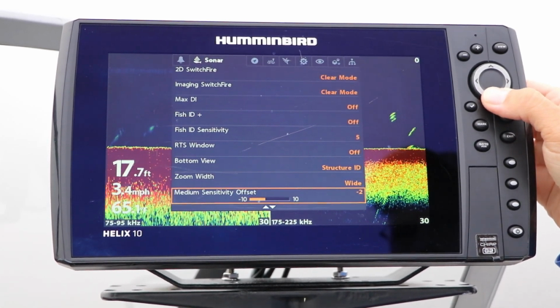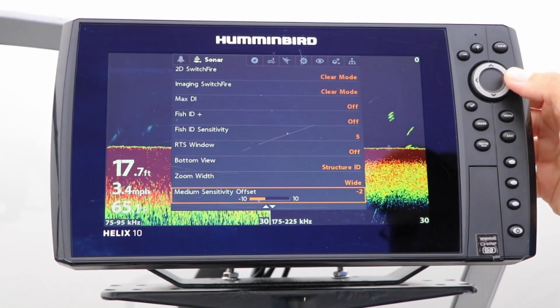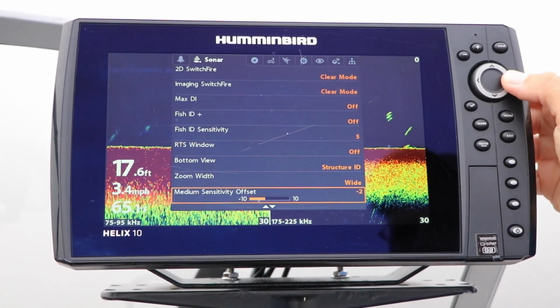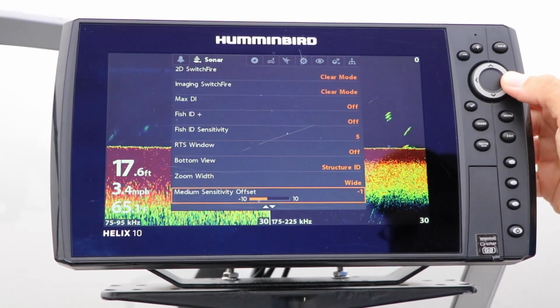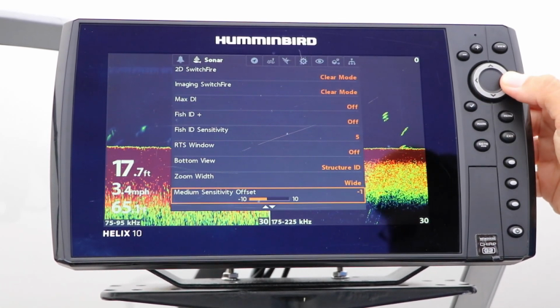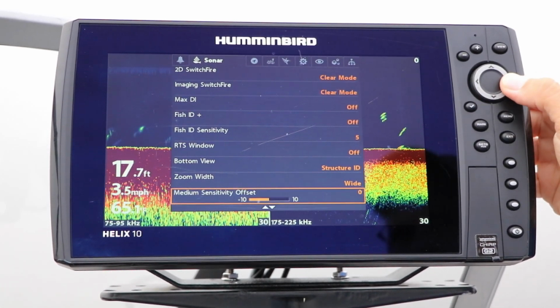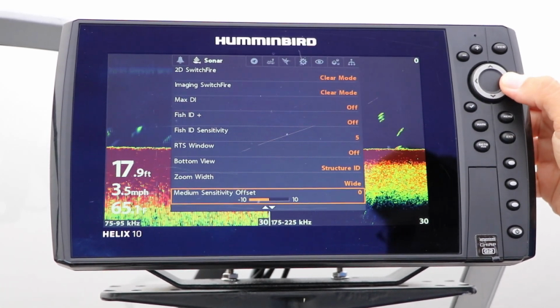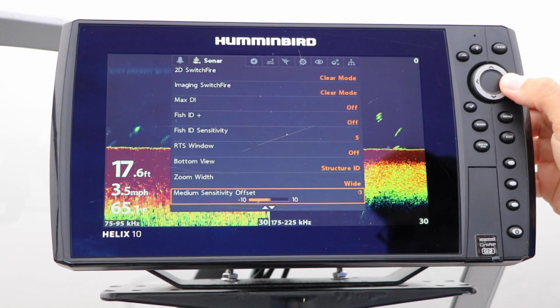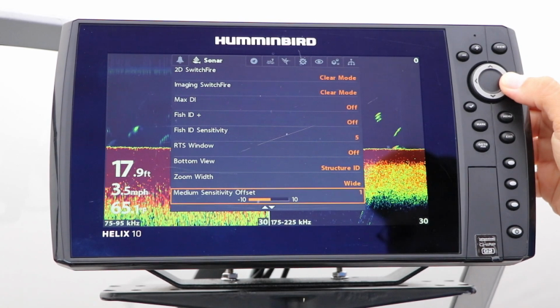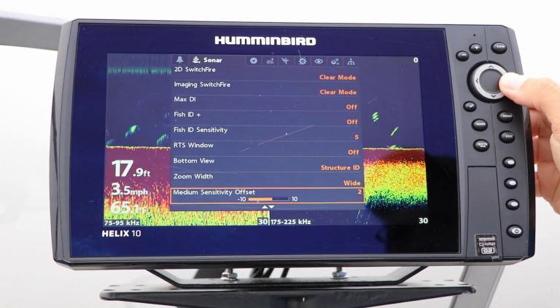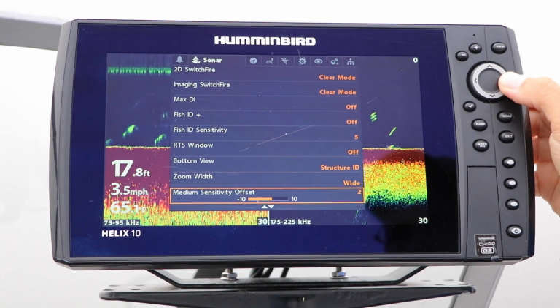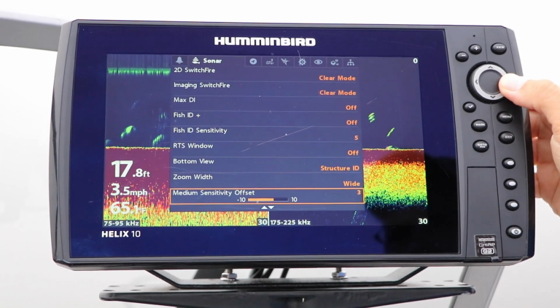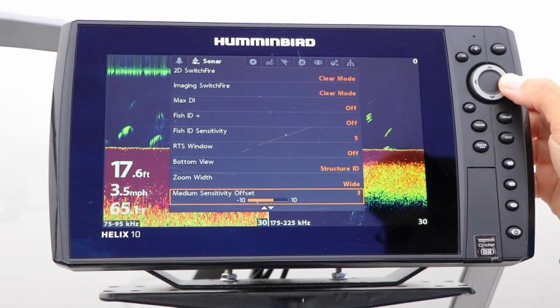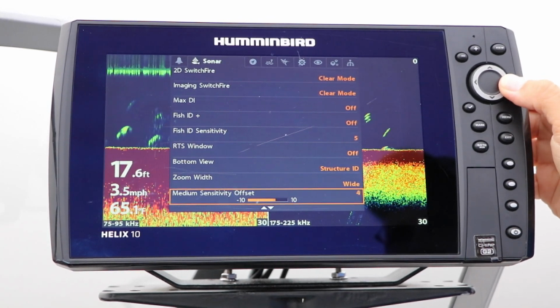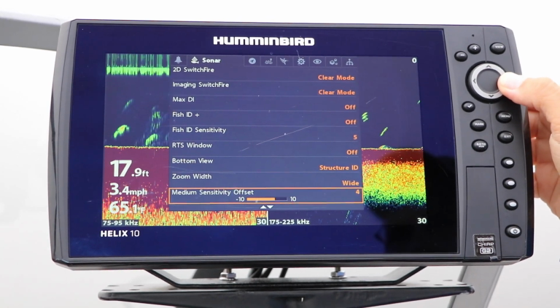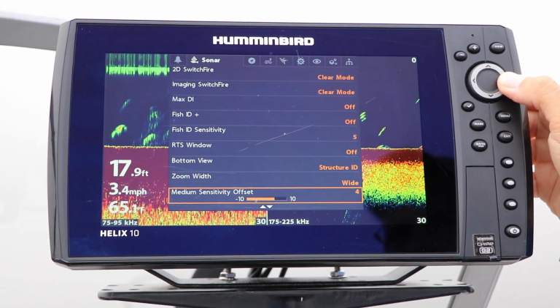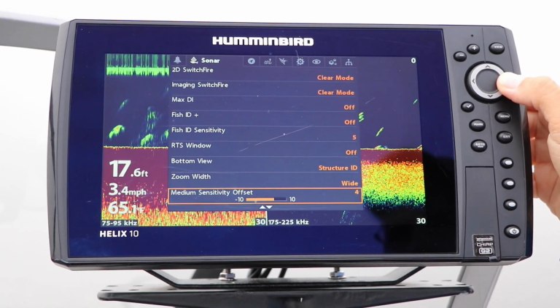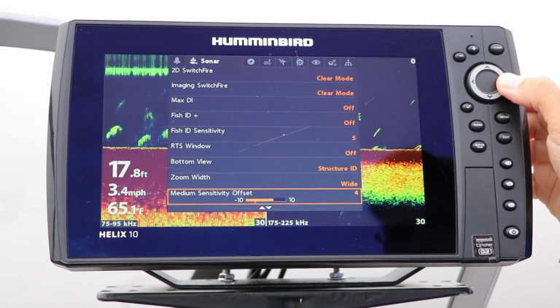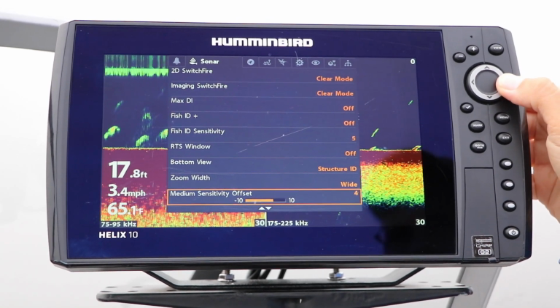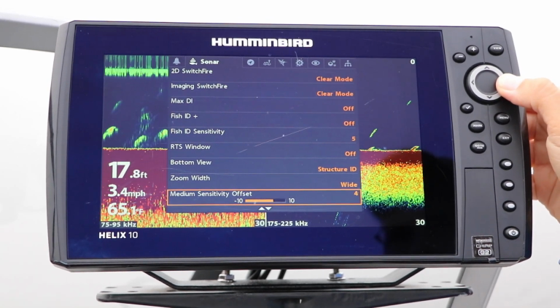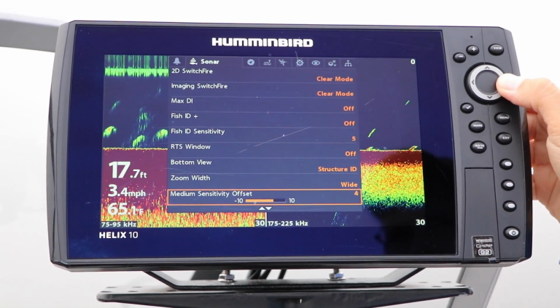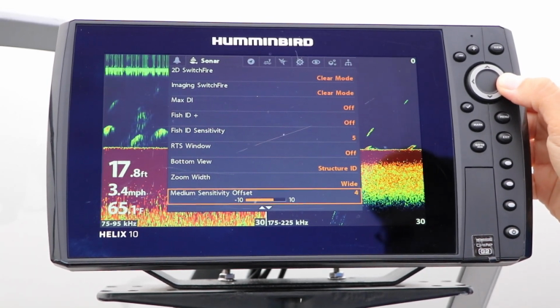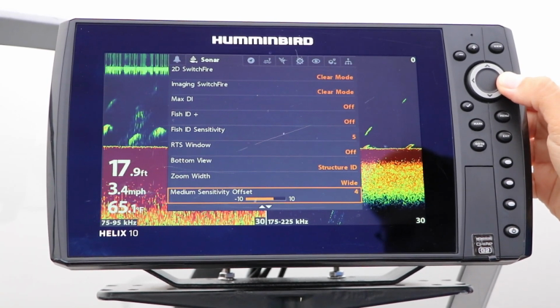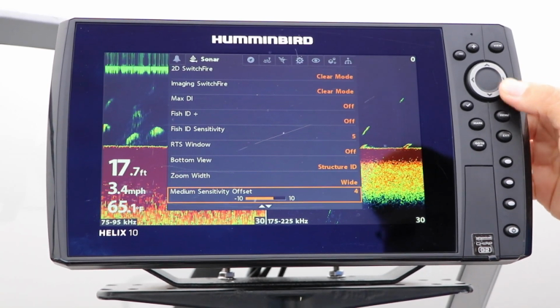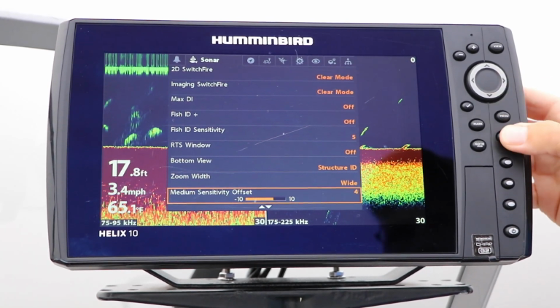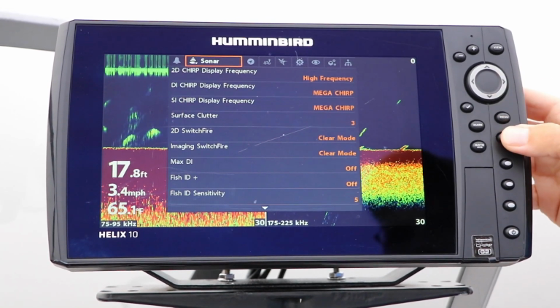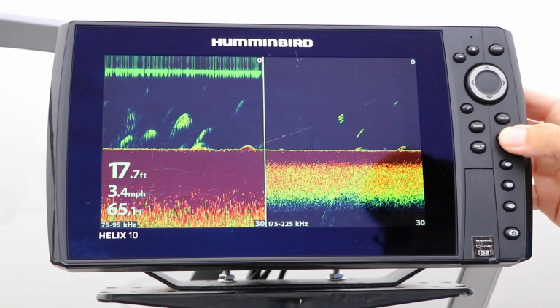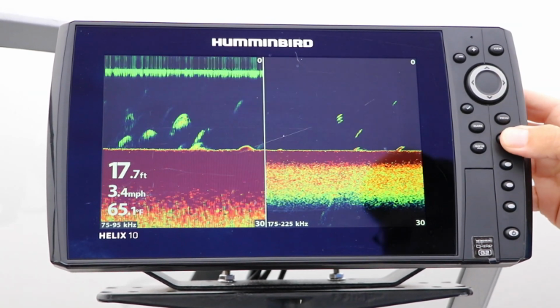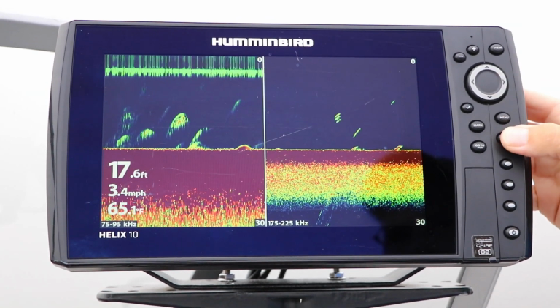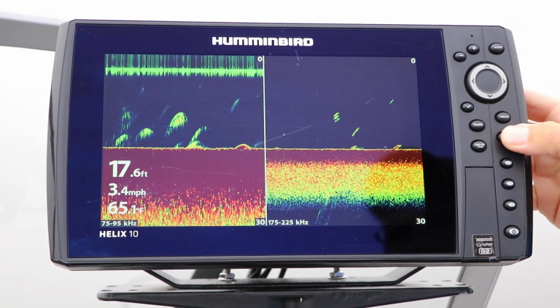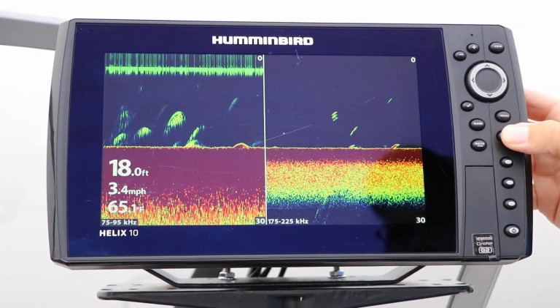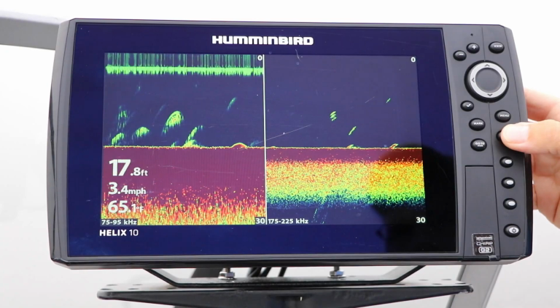Then, adjust the sensitivity of the medium frequency chirp range using the left and right arrow keys.